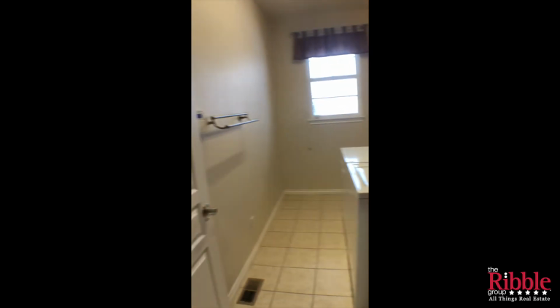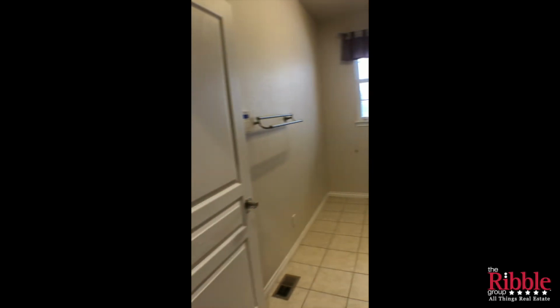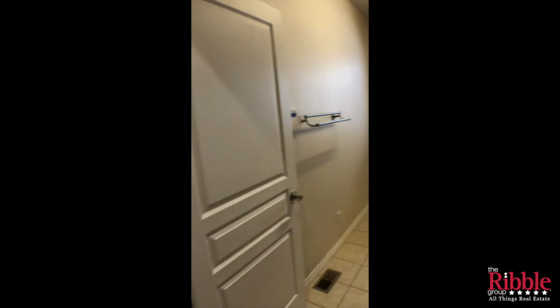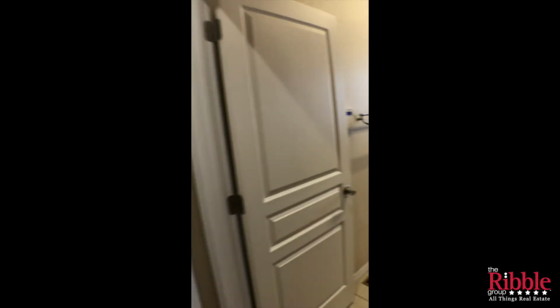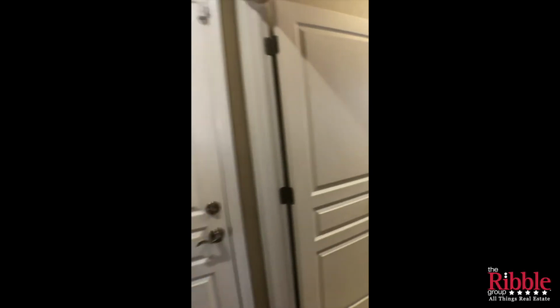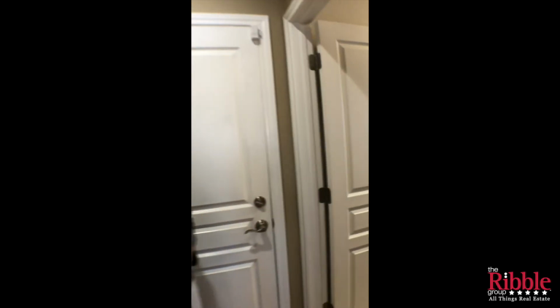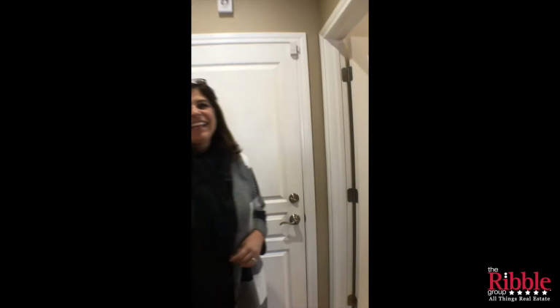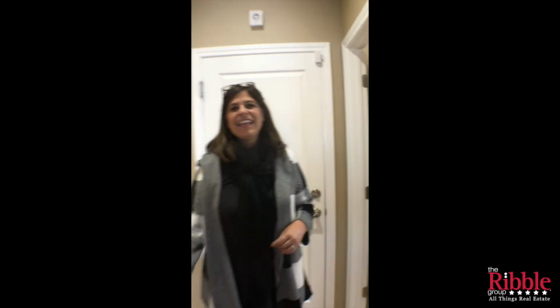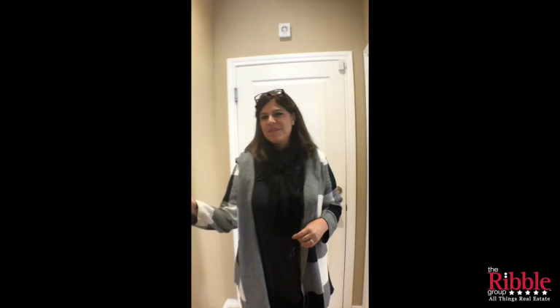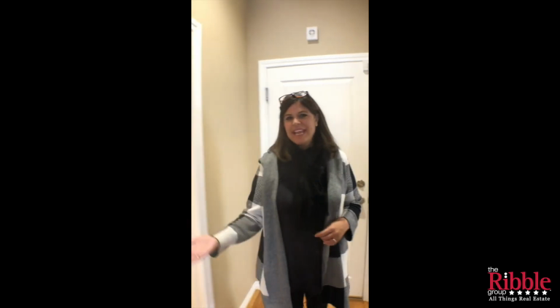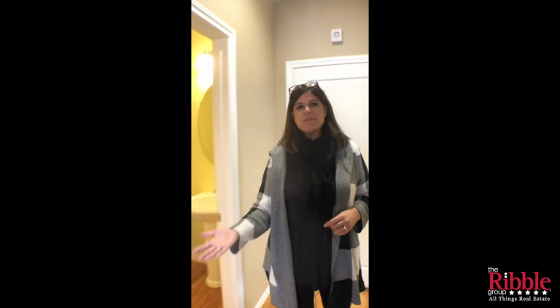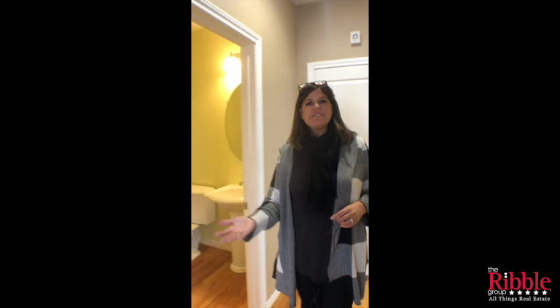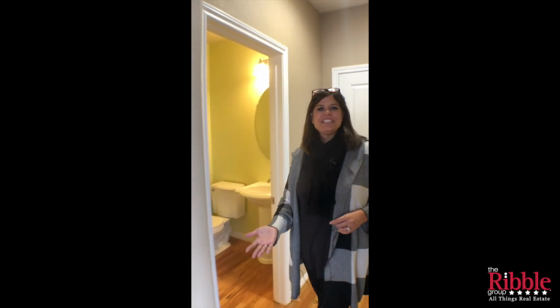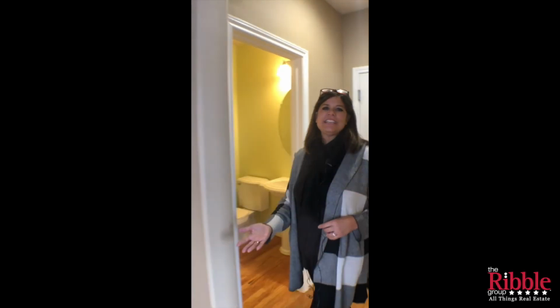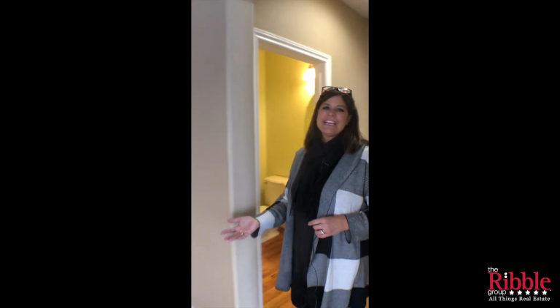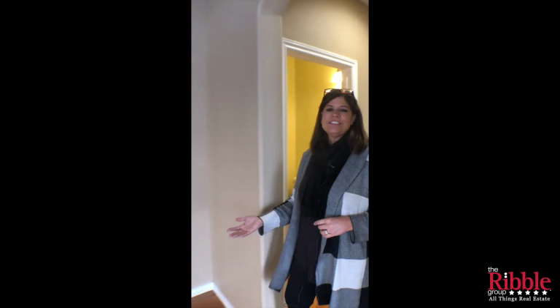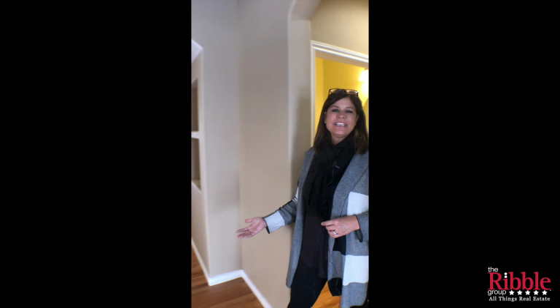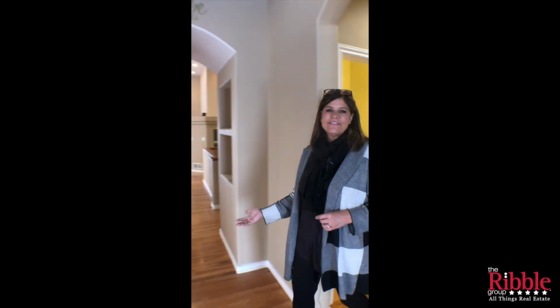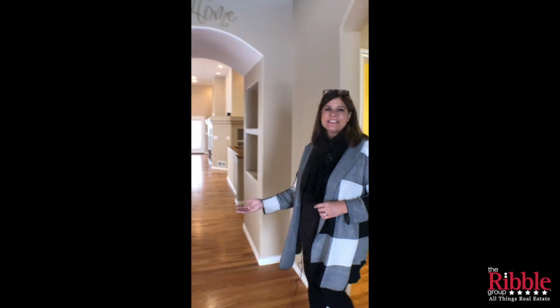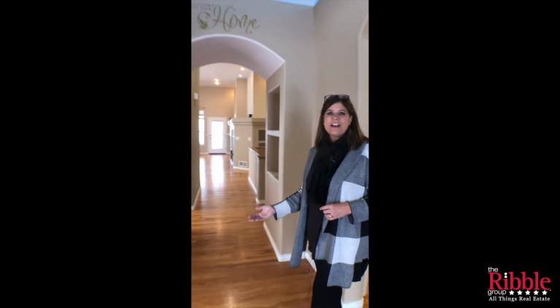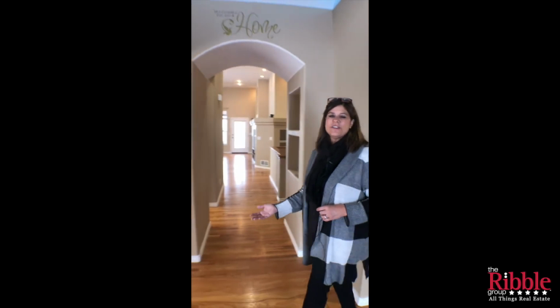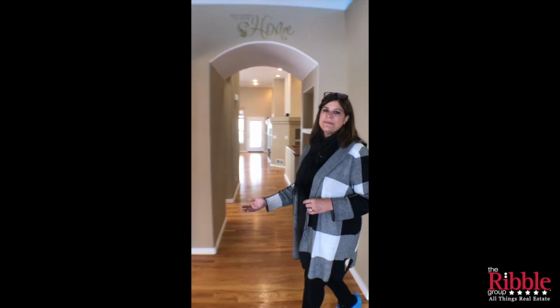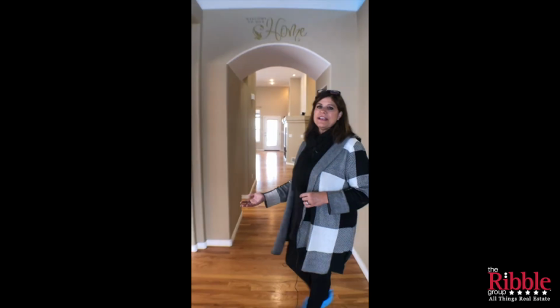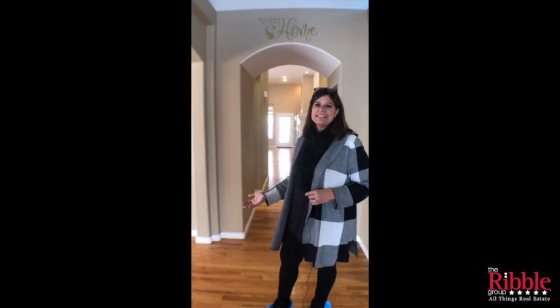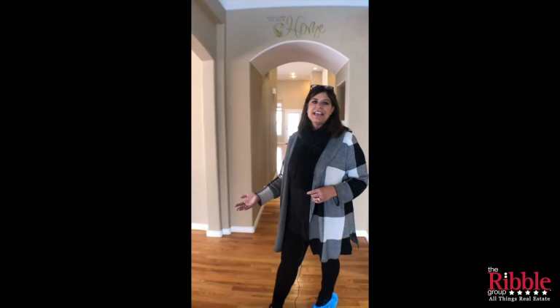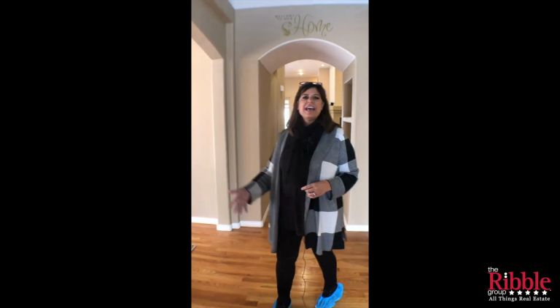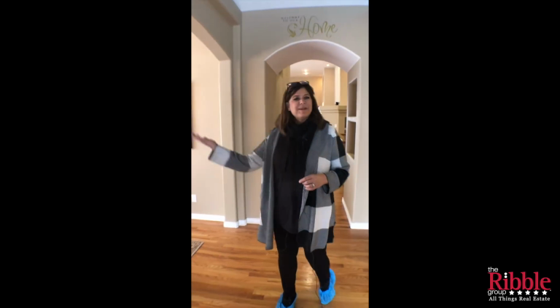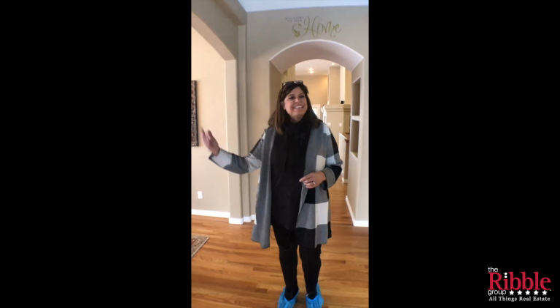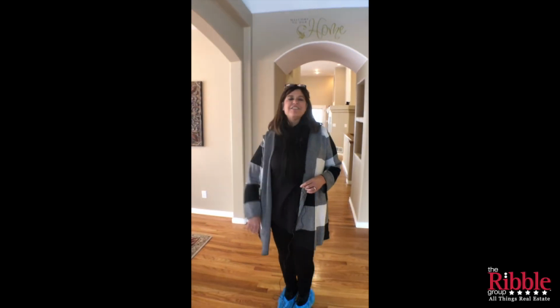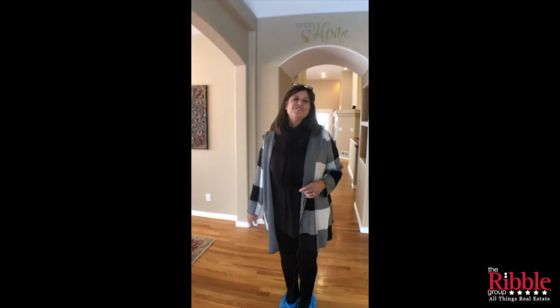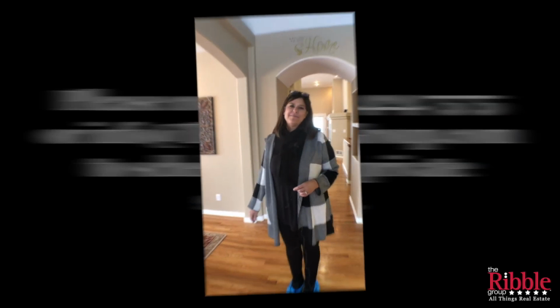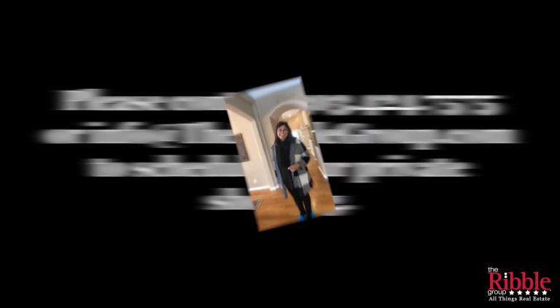So that's it. If you would like more information on this house, you can give us a call or email us. Otherwise, thank you for joining me today.